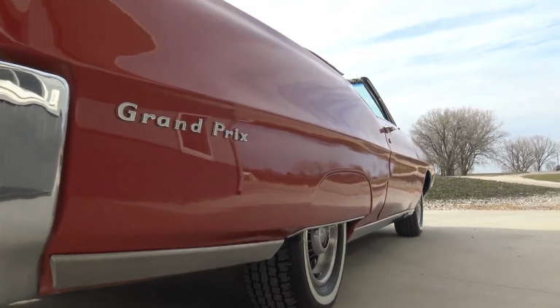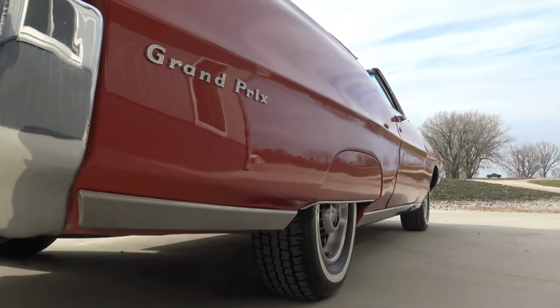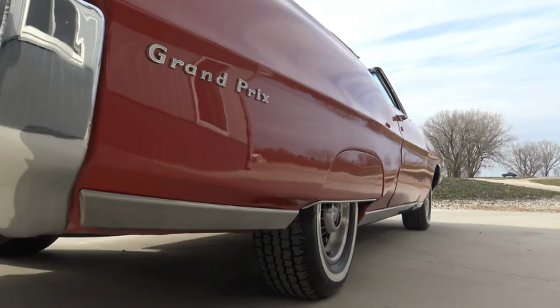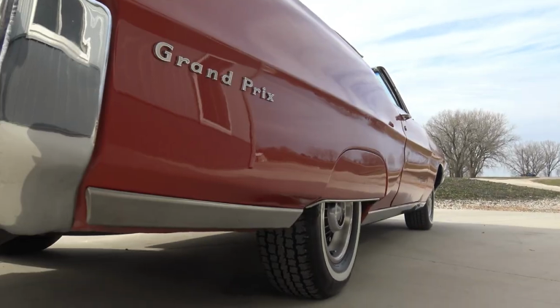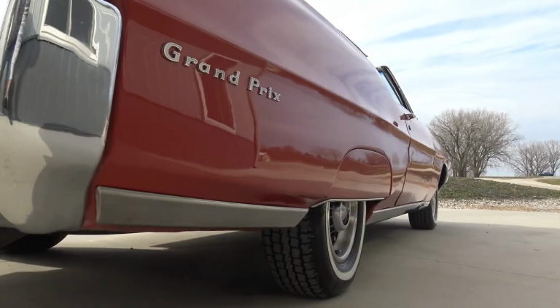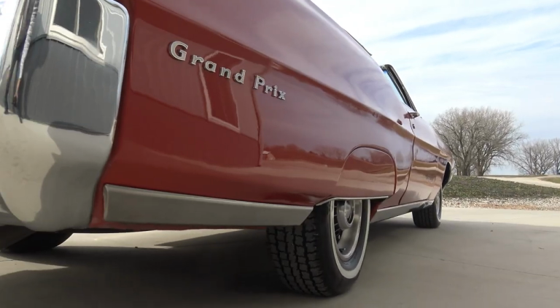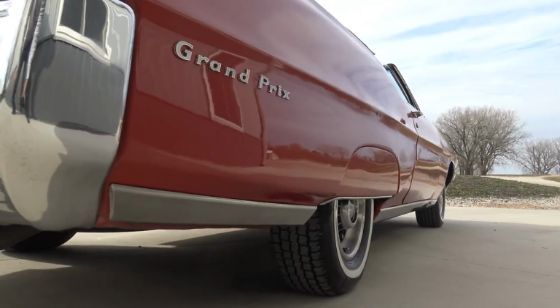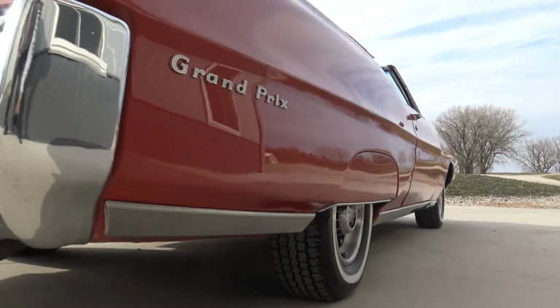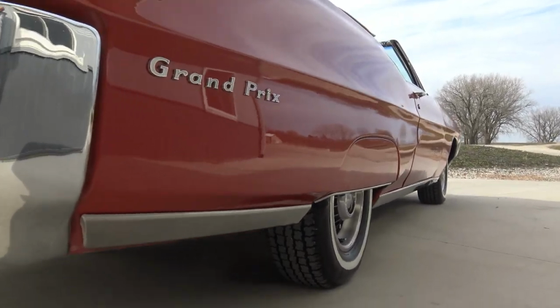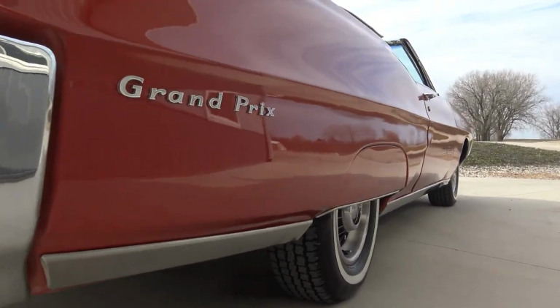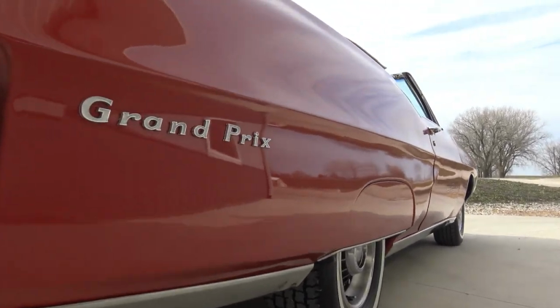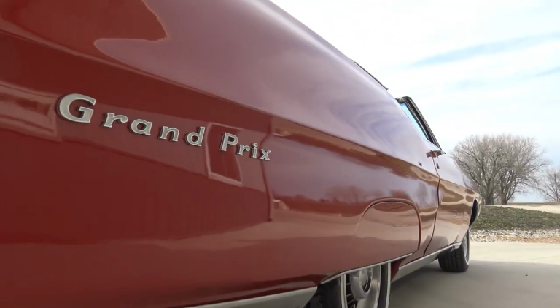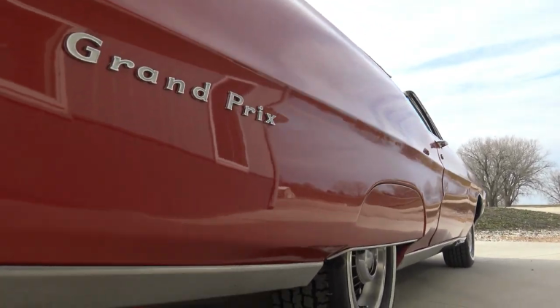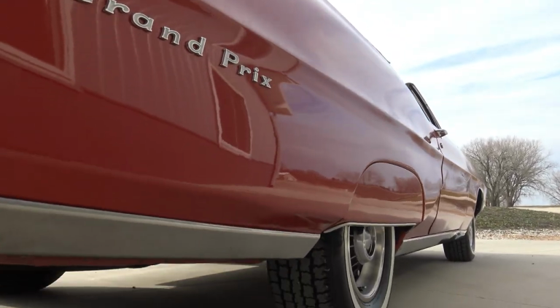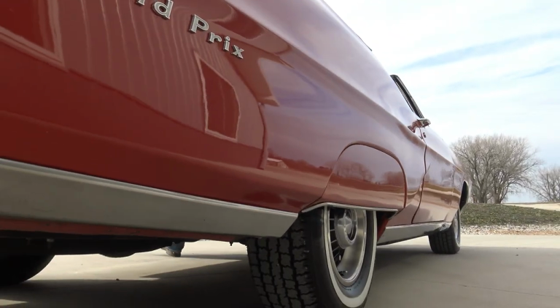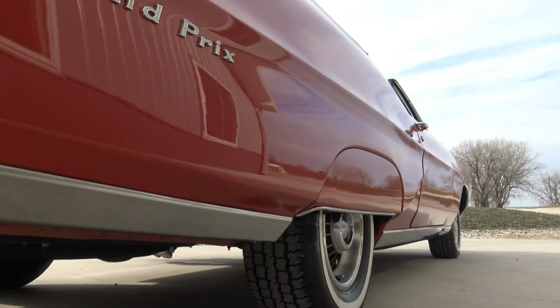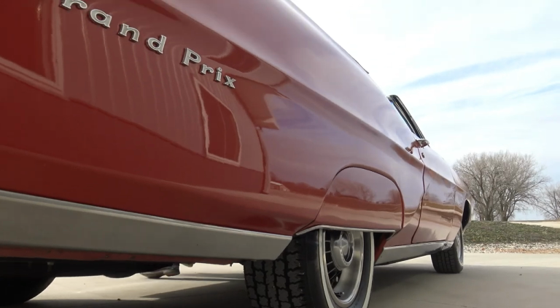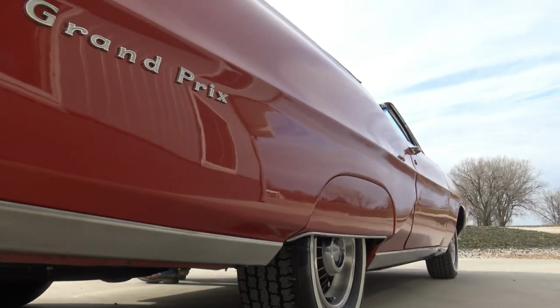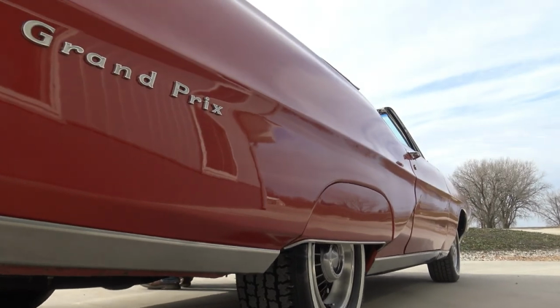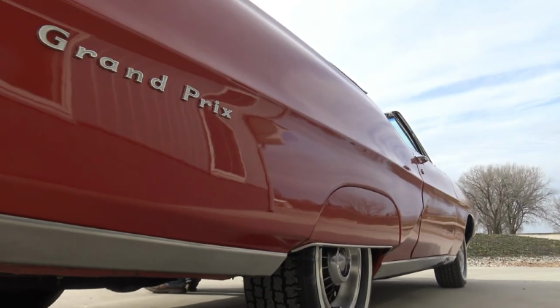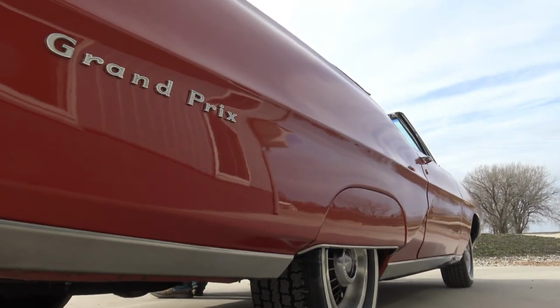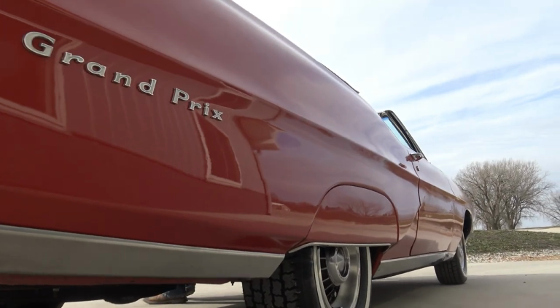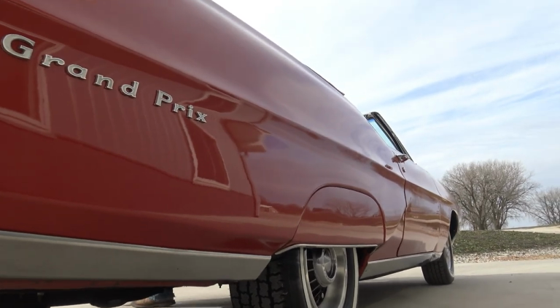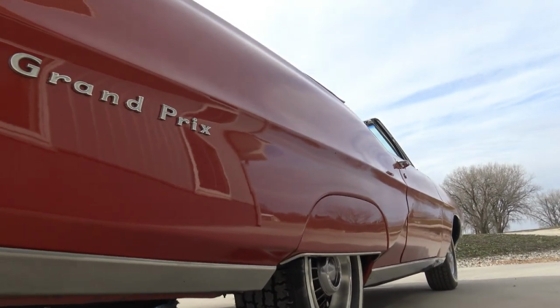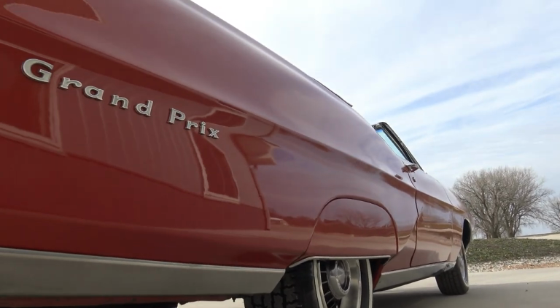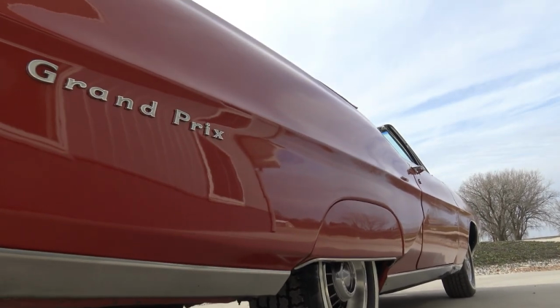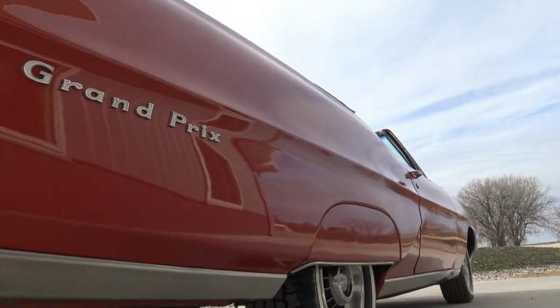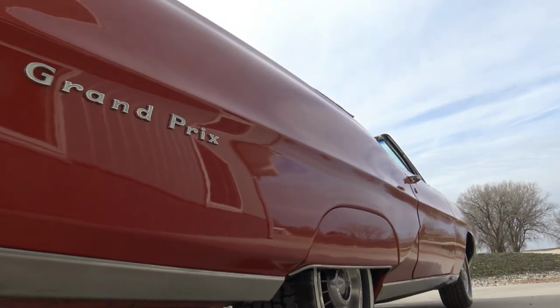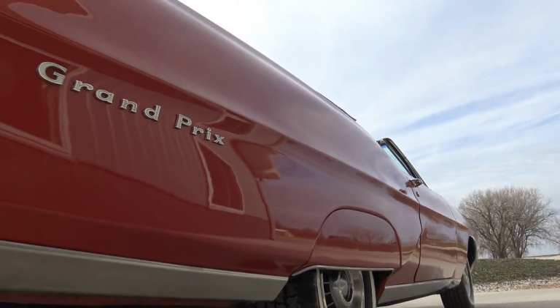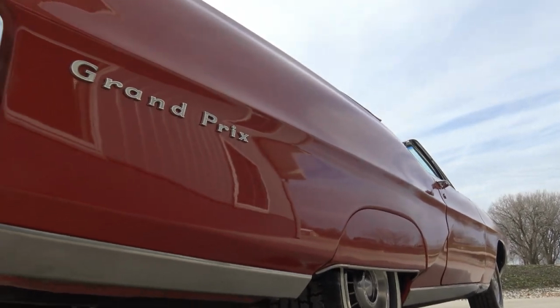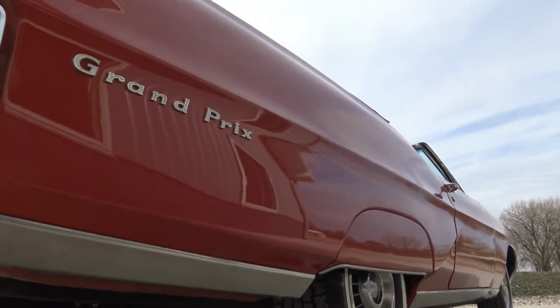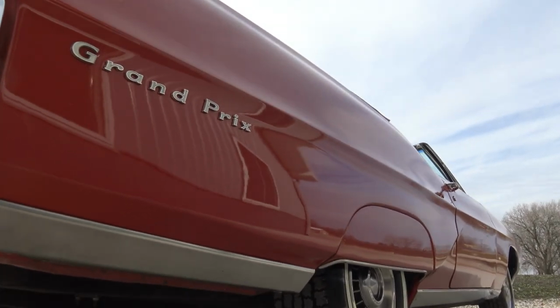That exhaust really bites too — it just really bites and barks at you. It sounds awesome.